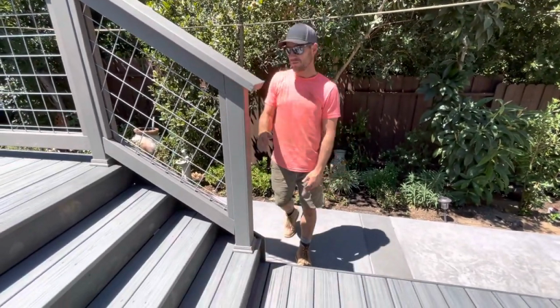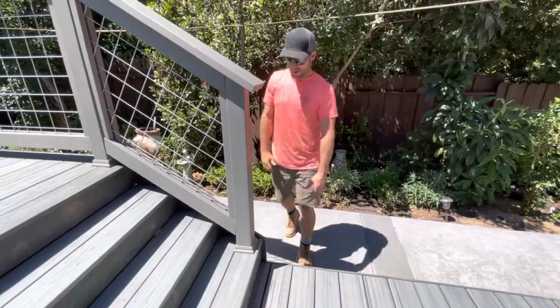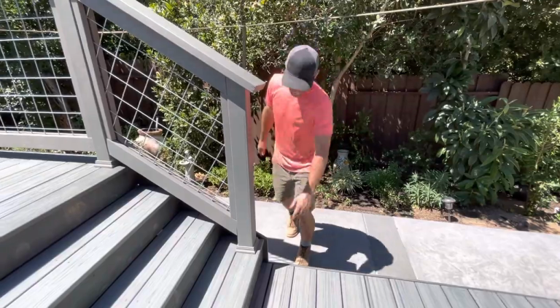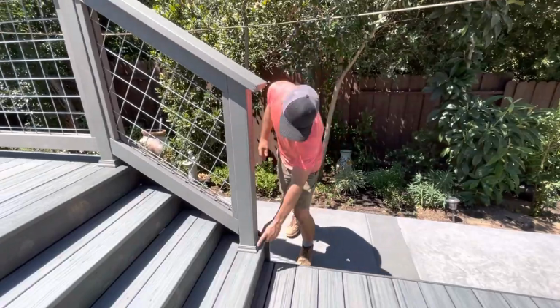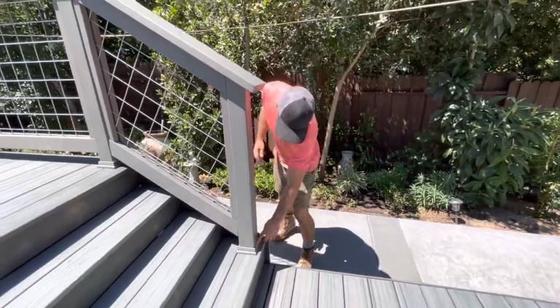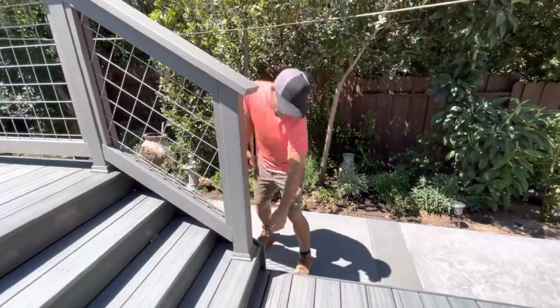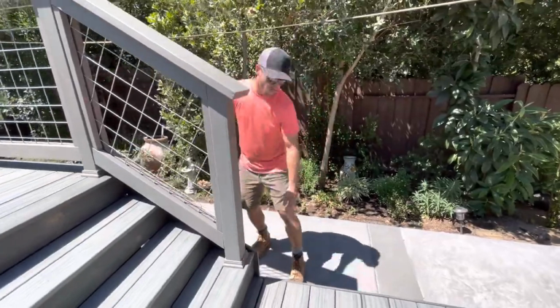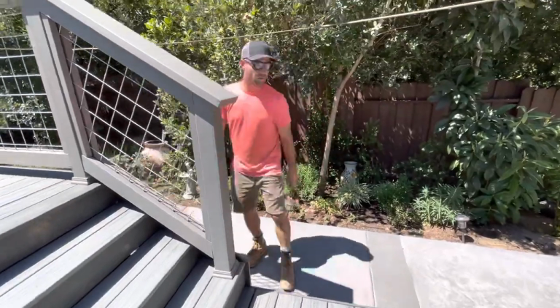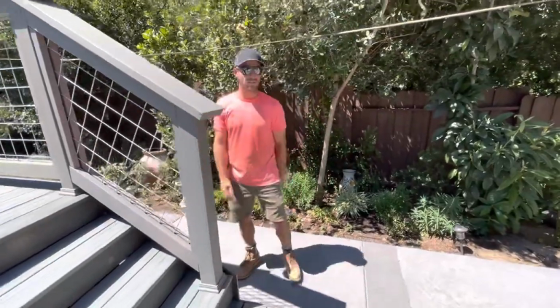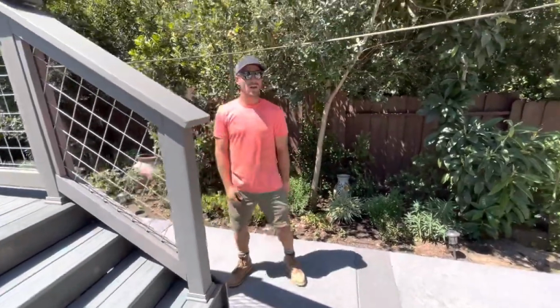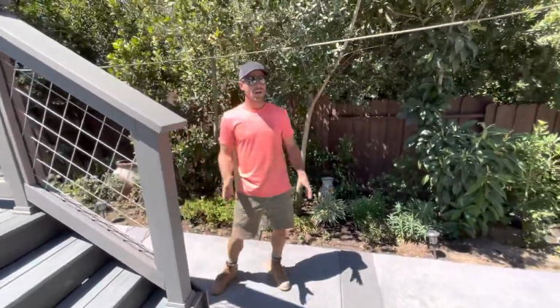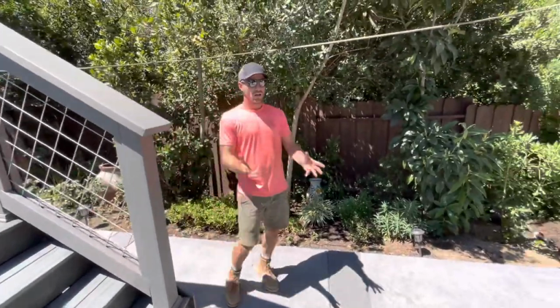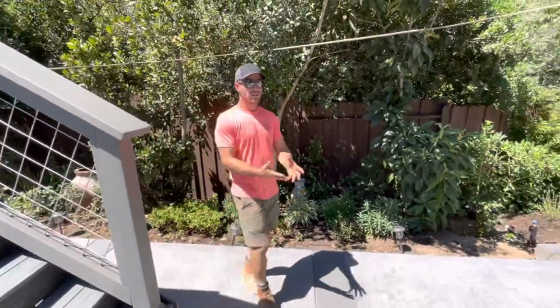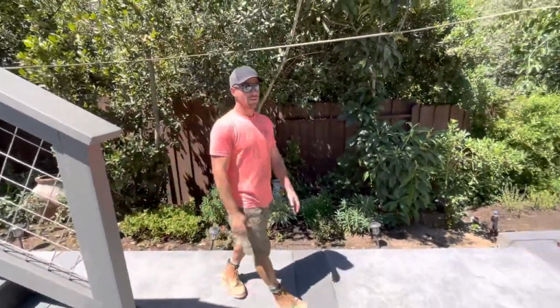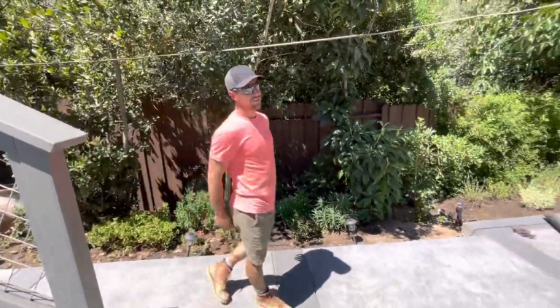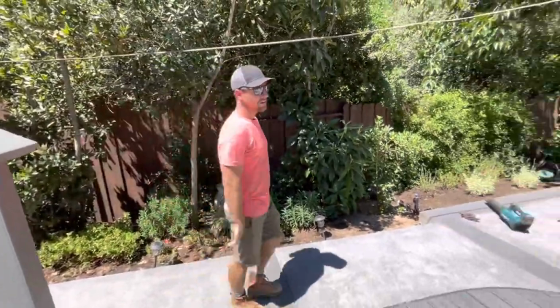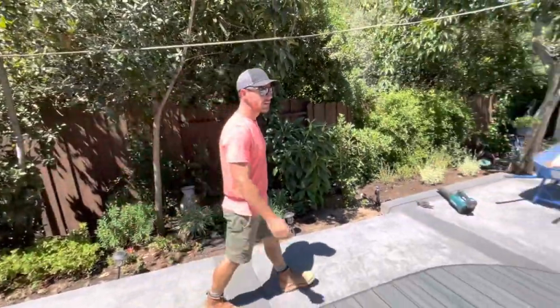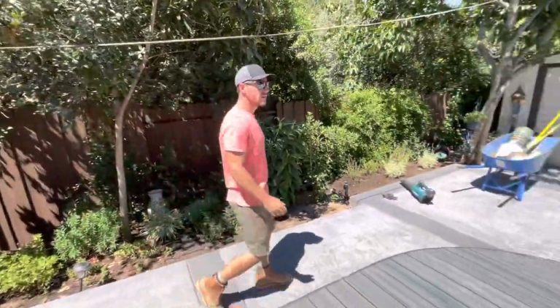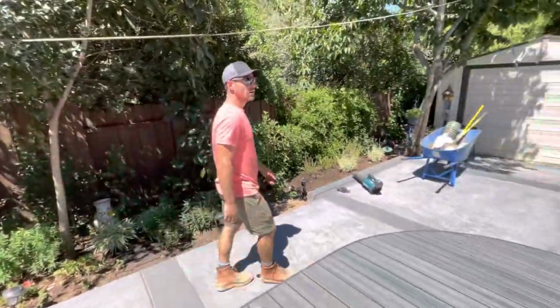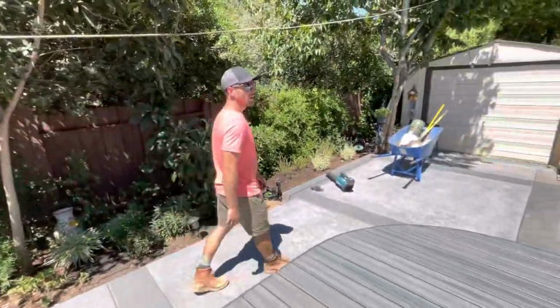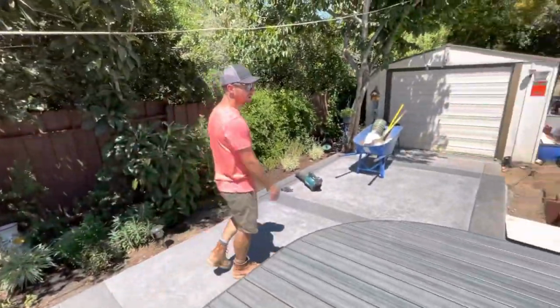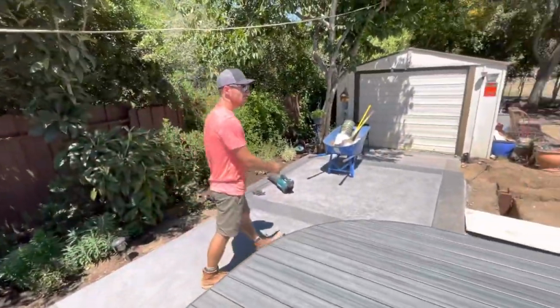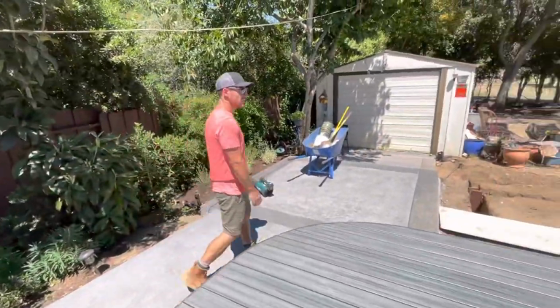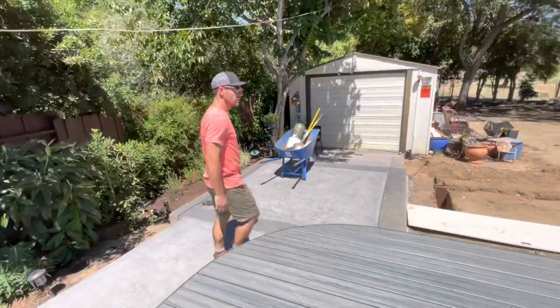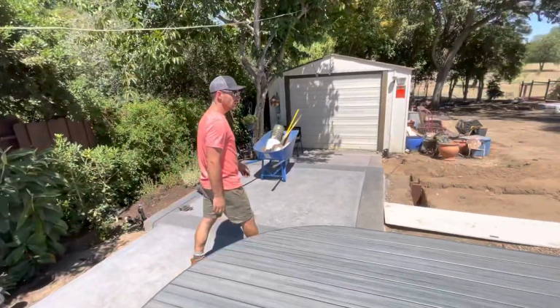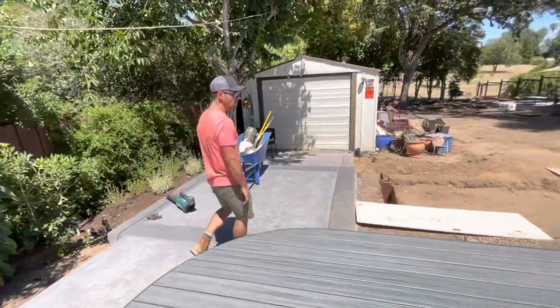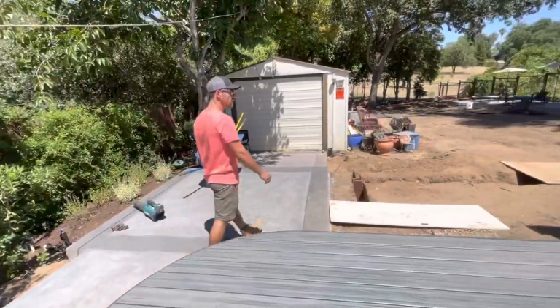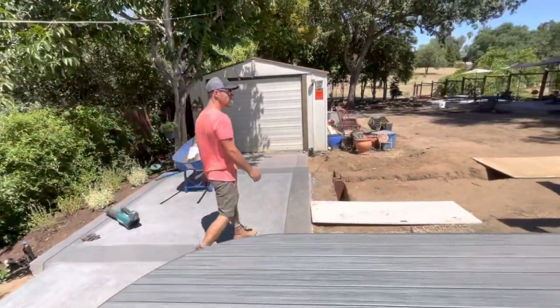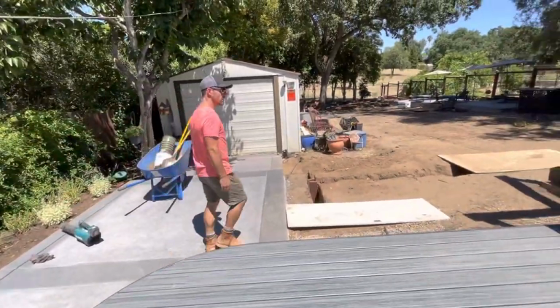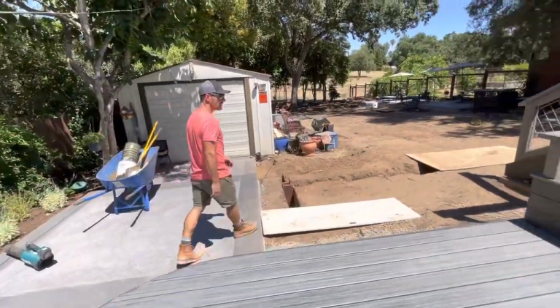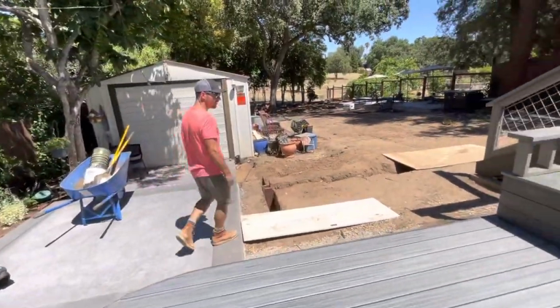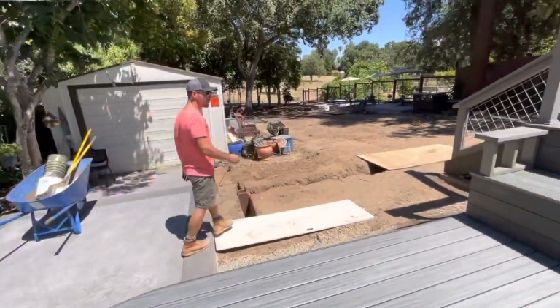We even caulked it down here so water doesn't settle in there. We can take a look underneath and show the framing.